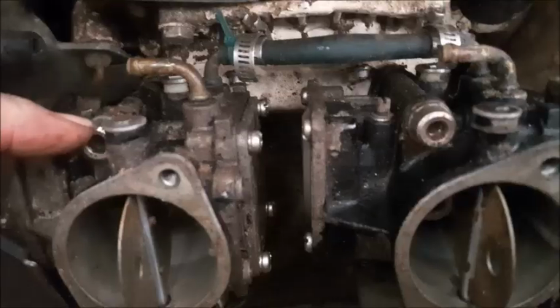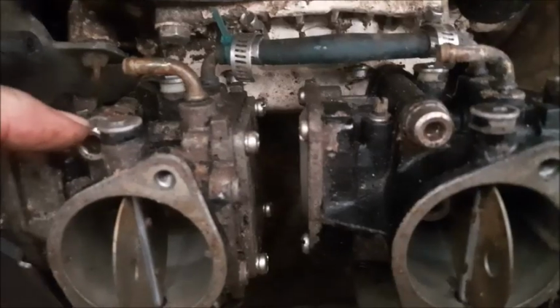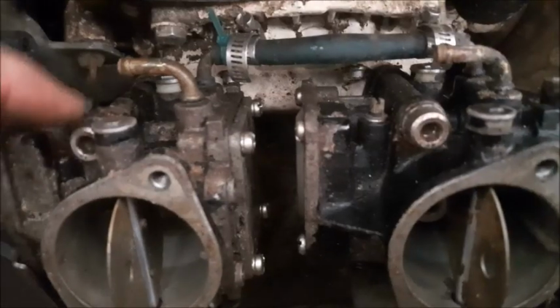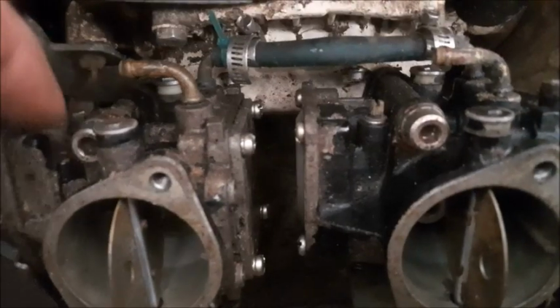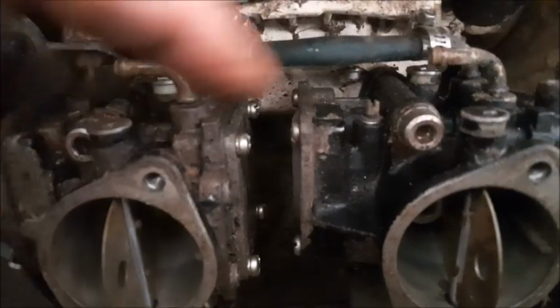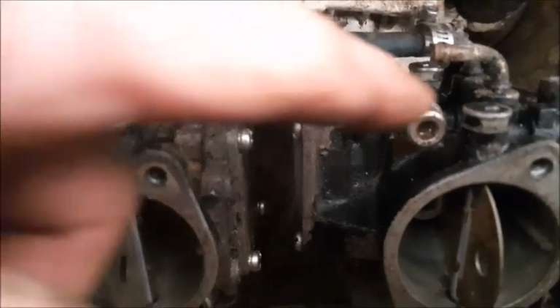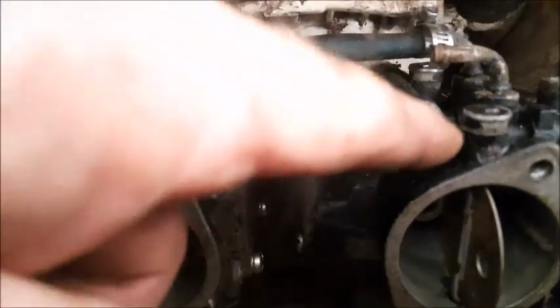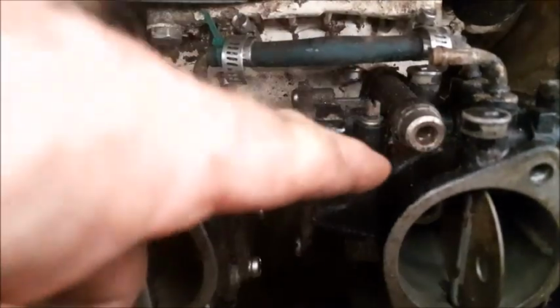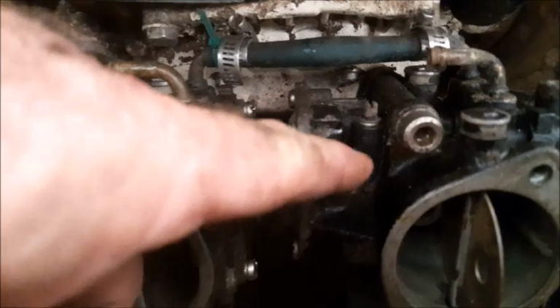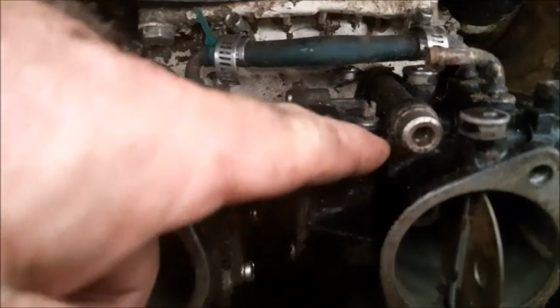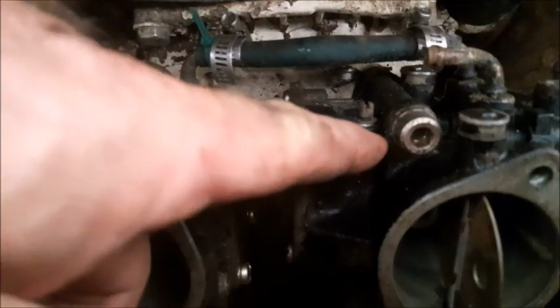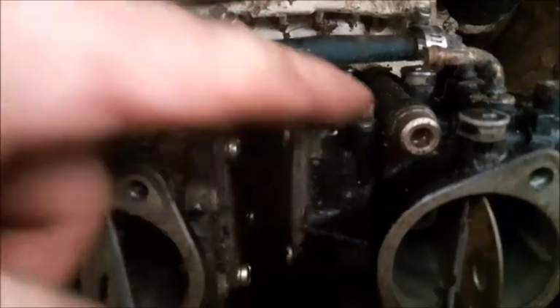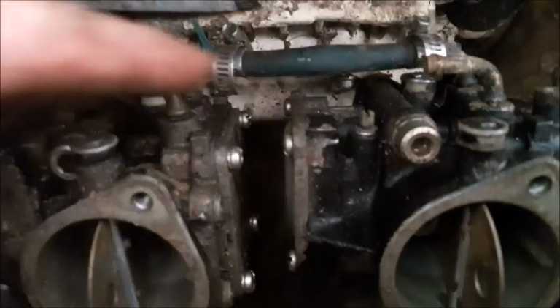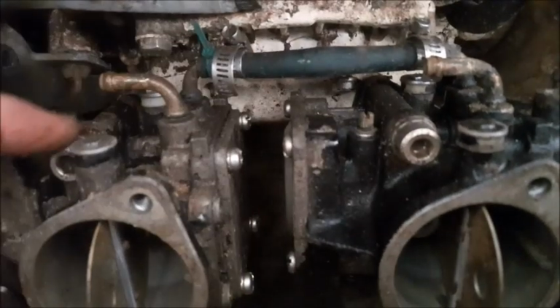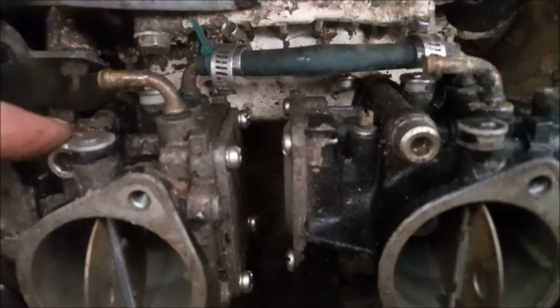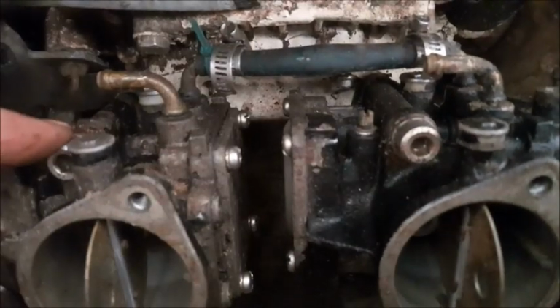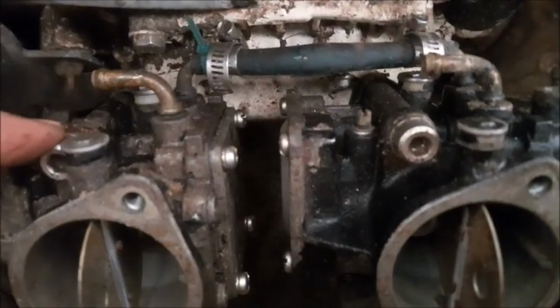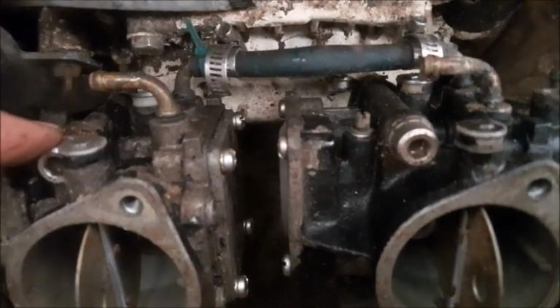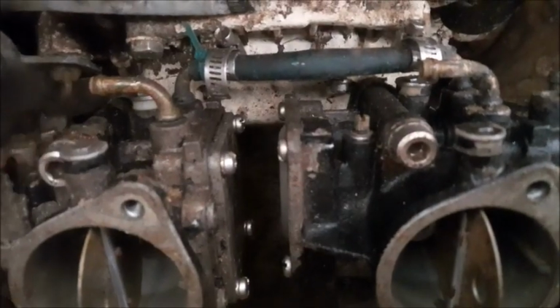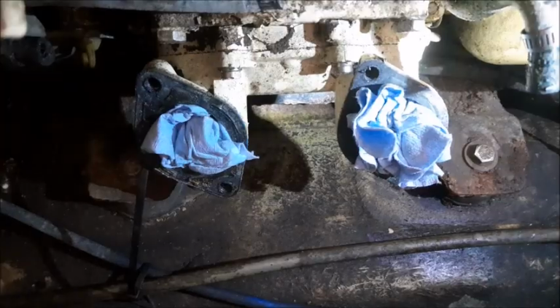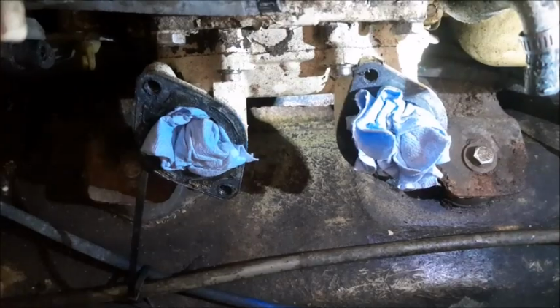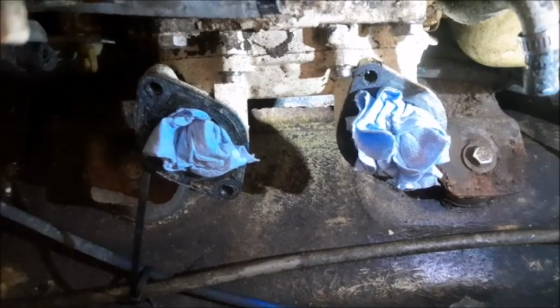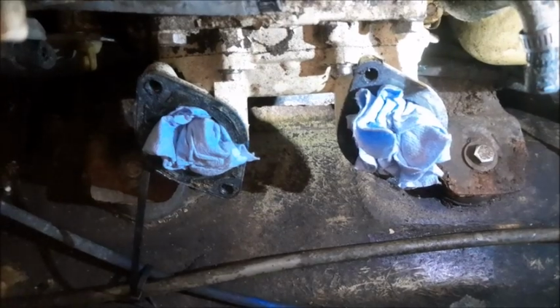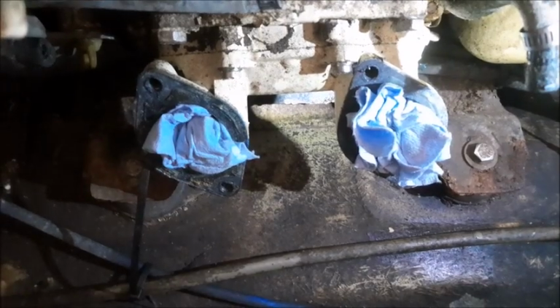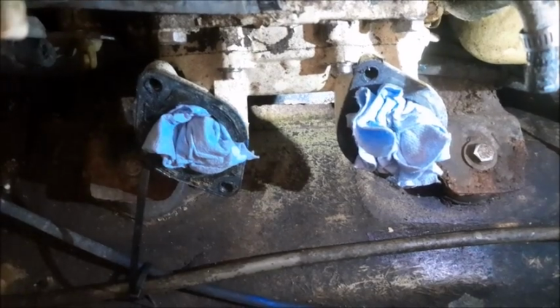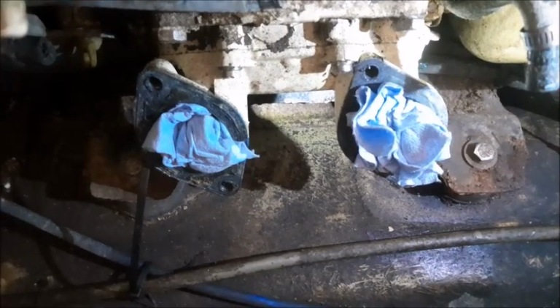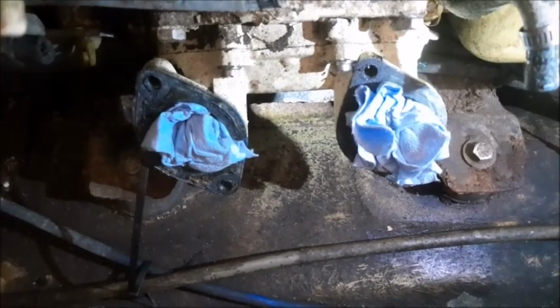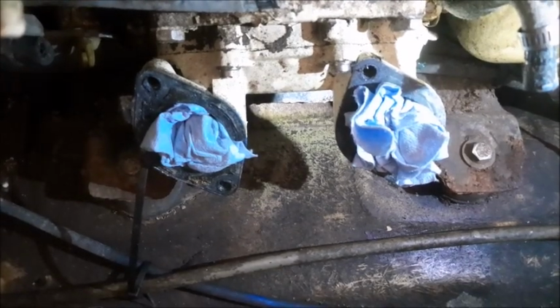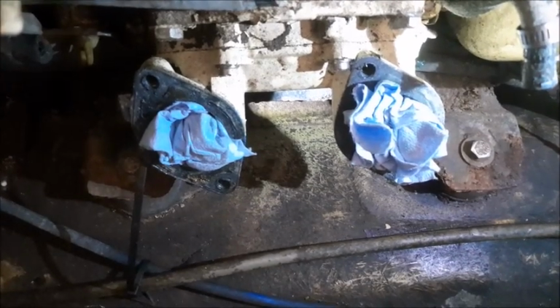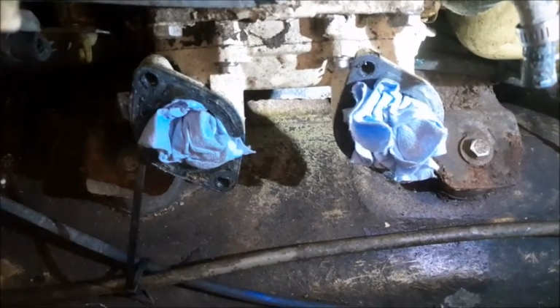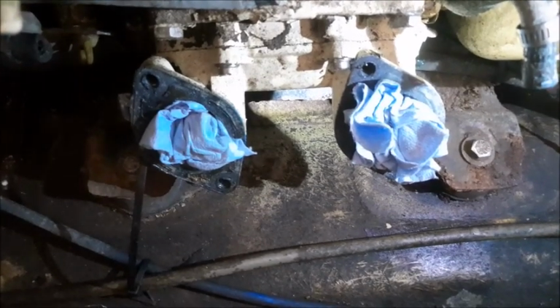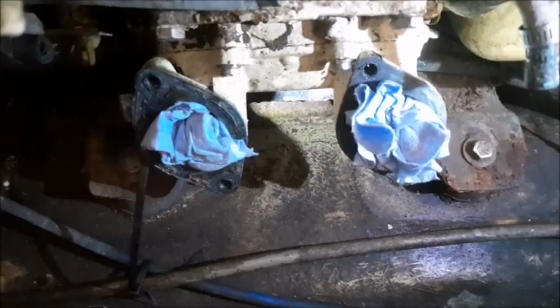Next we're going to remove the four Allen set bolts that hold the carburetors to the intake. Make sure you stick a couple of rags in the throats of the intake manifold.